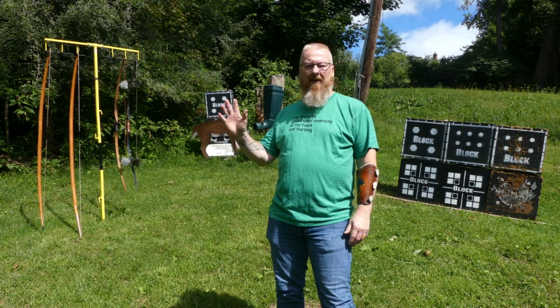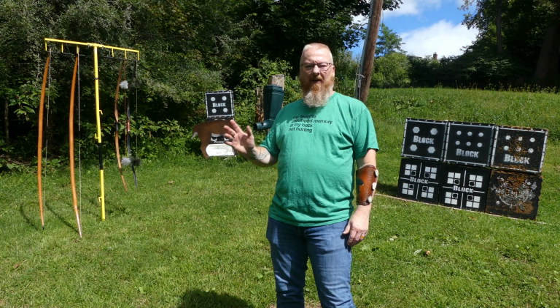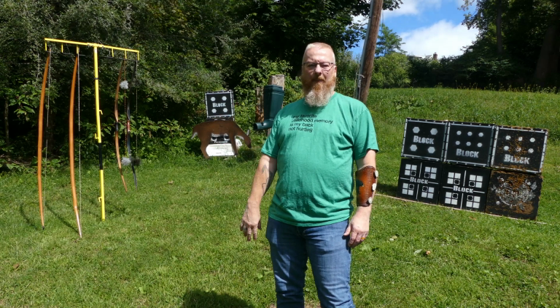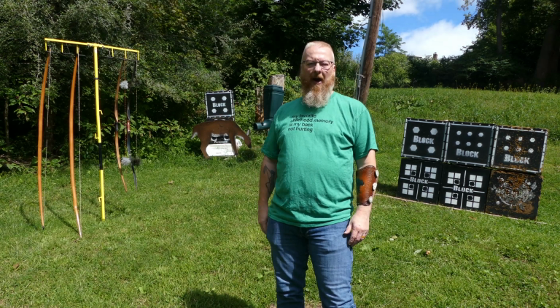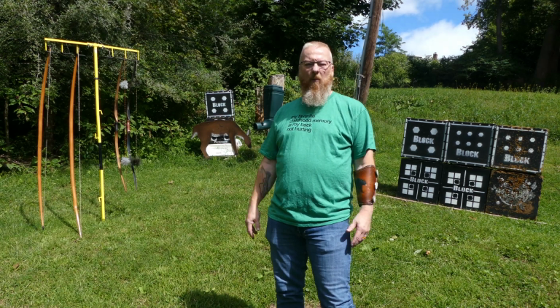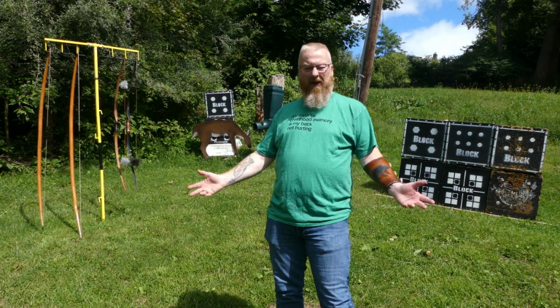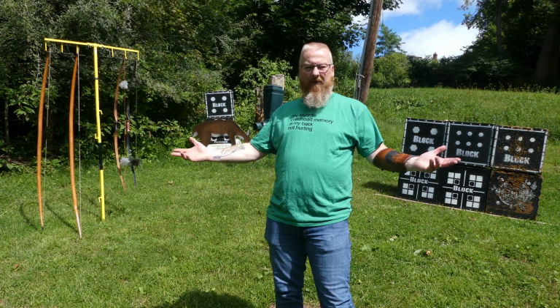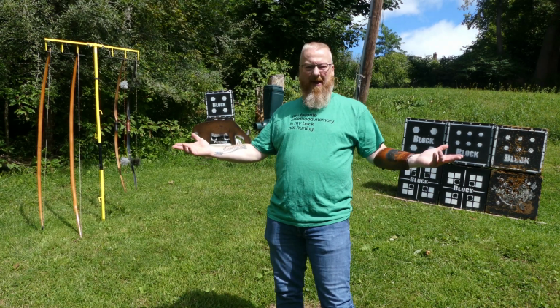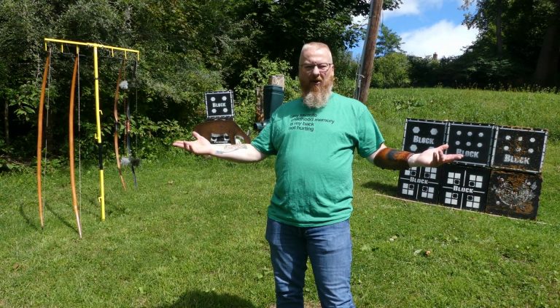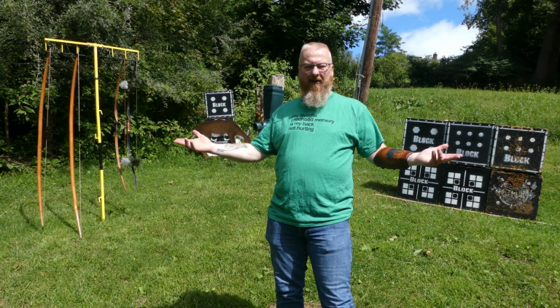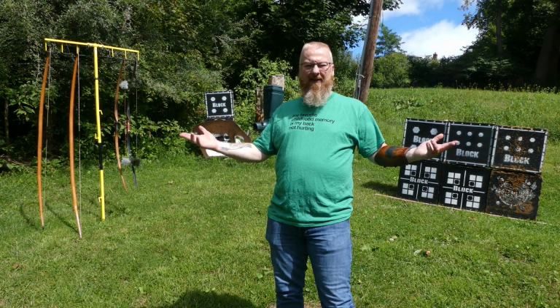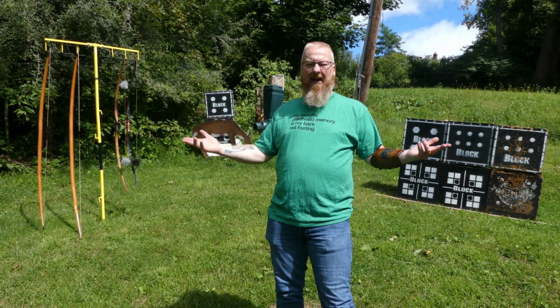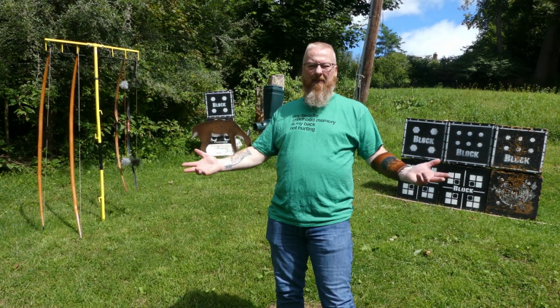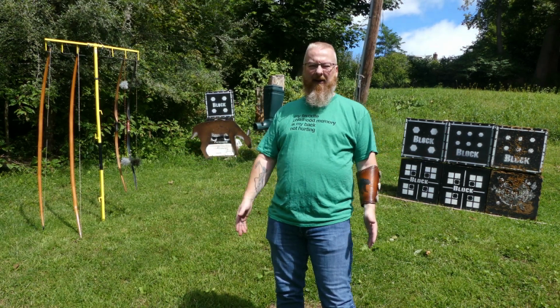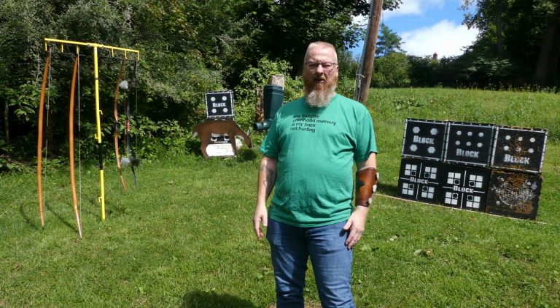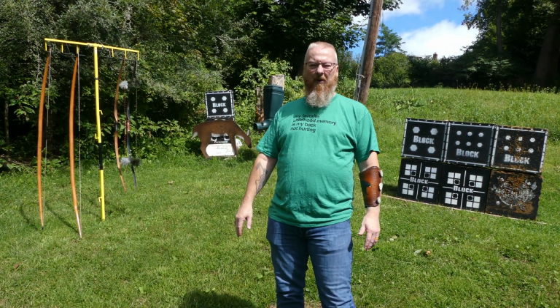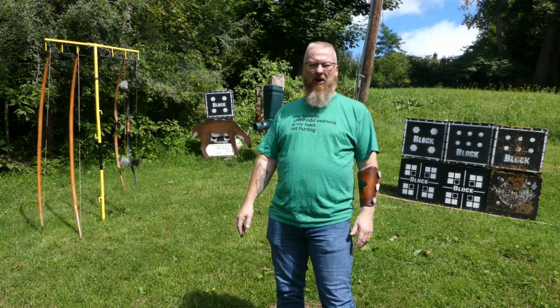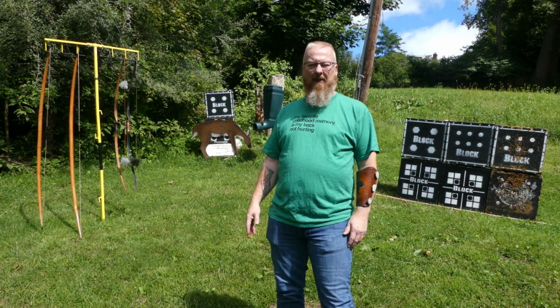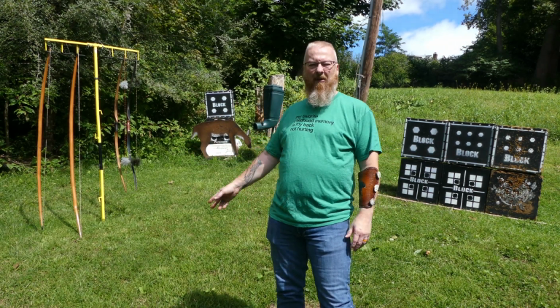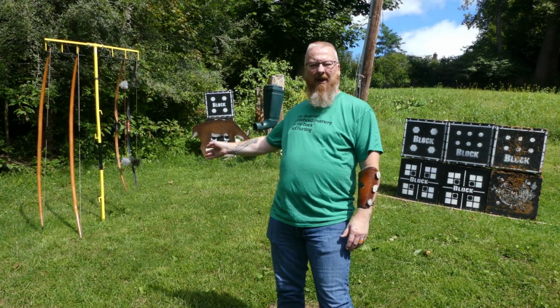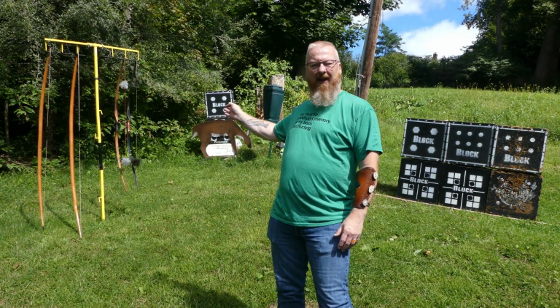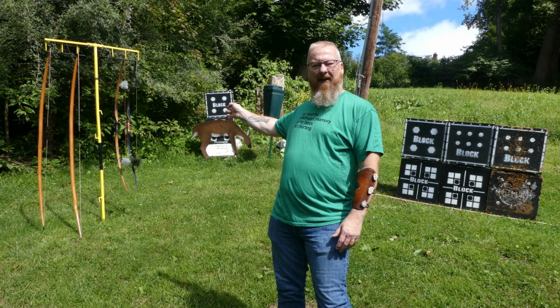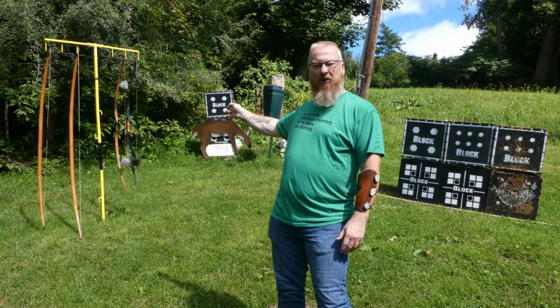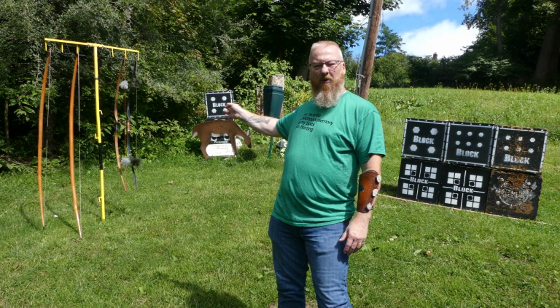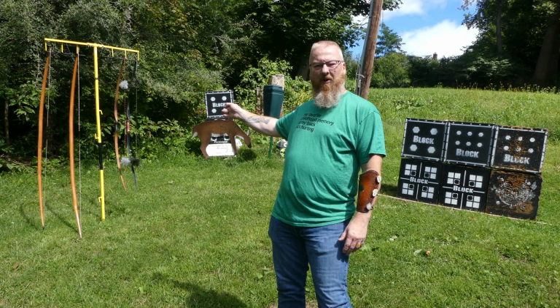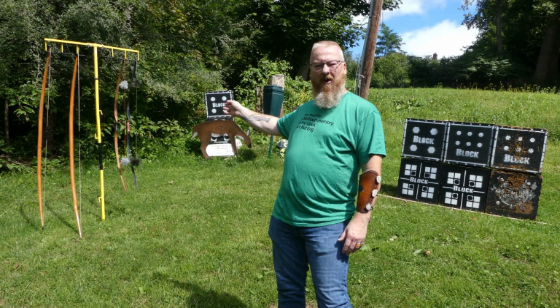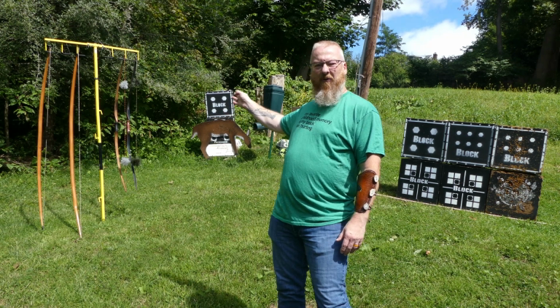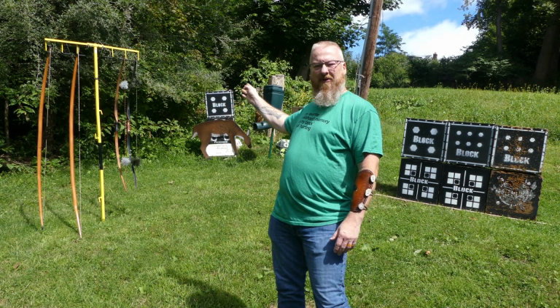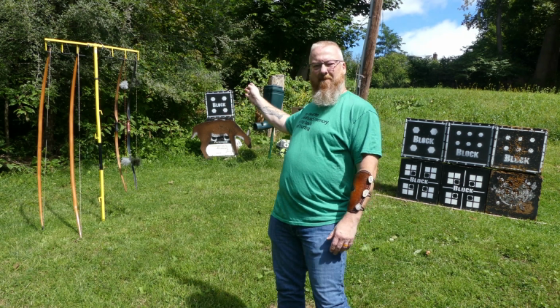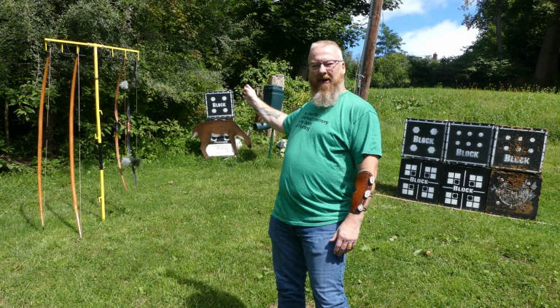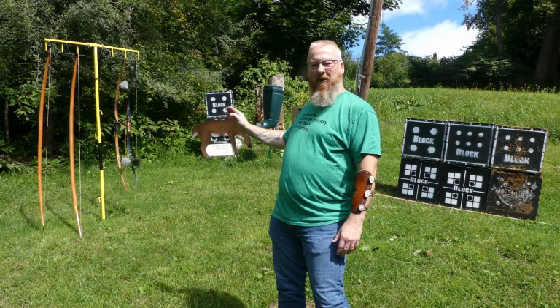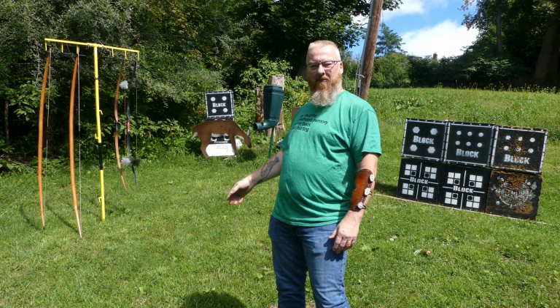Hey there. I'm Greg. Welcome to The Backyard. Today in The Backyard, we are talking about the English longbow versus the modern longbow.